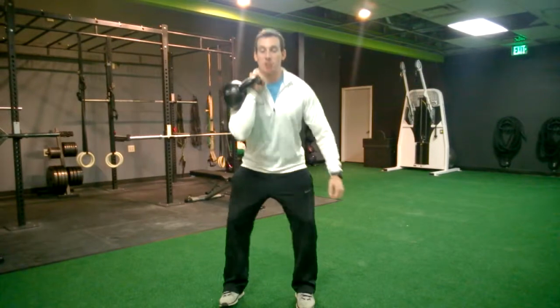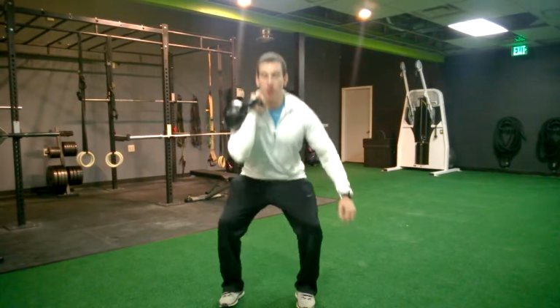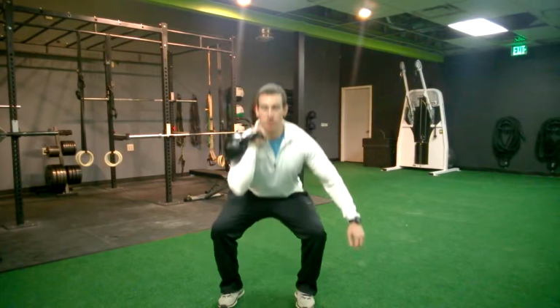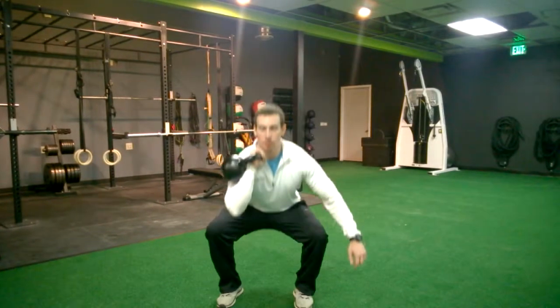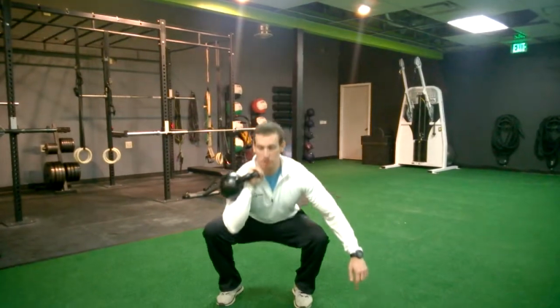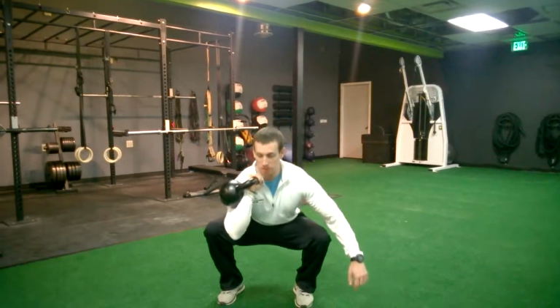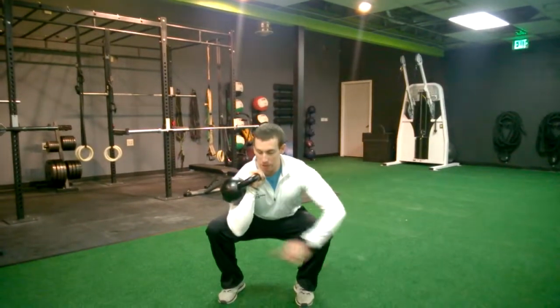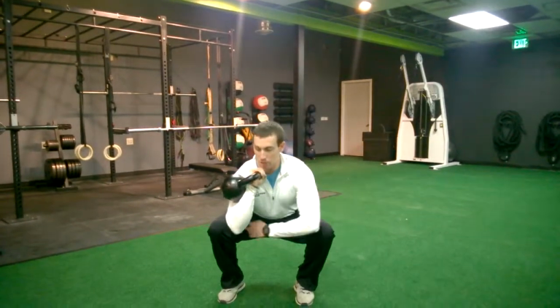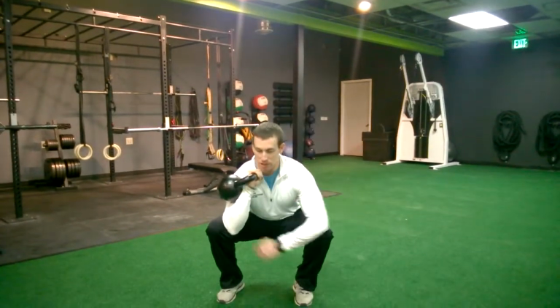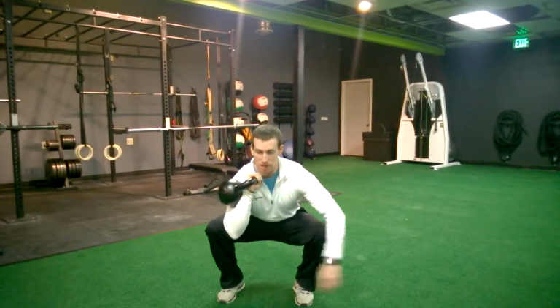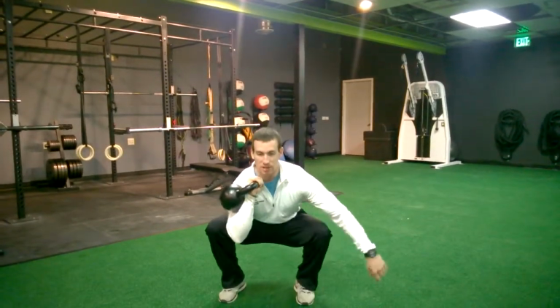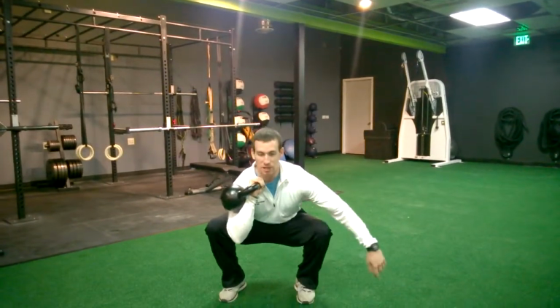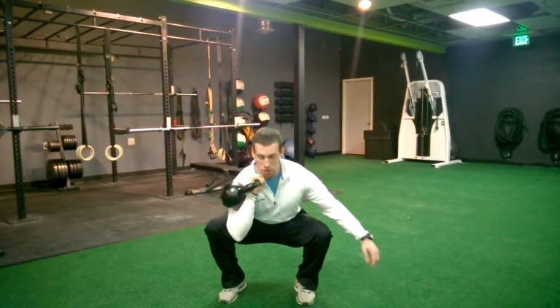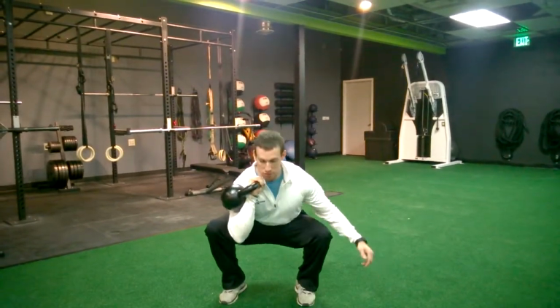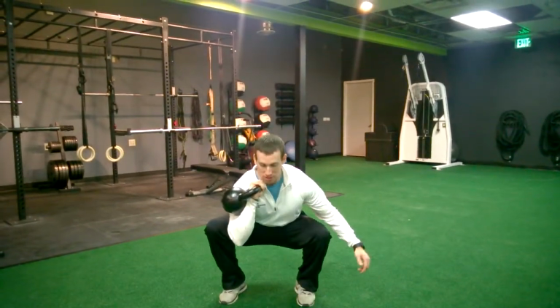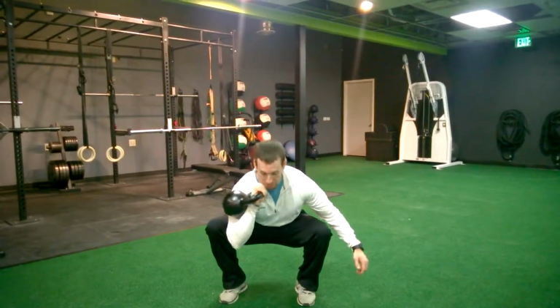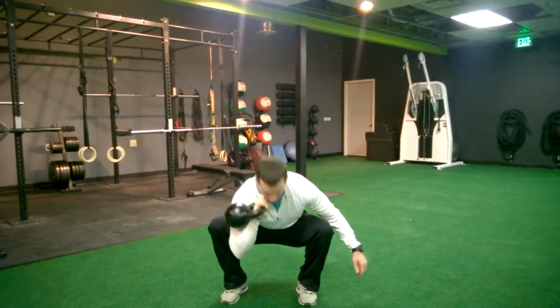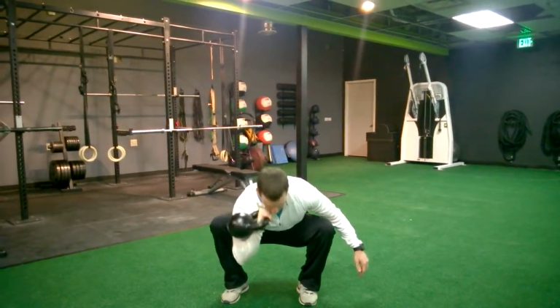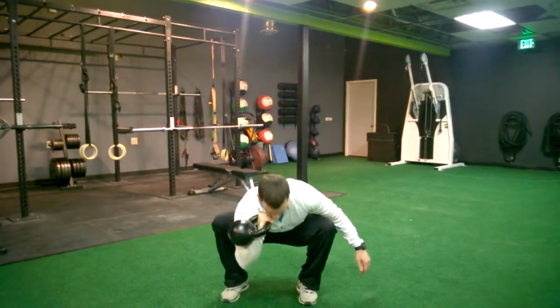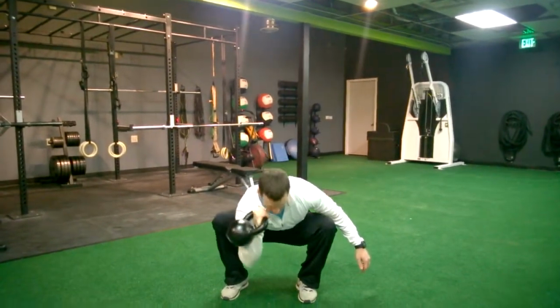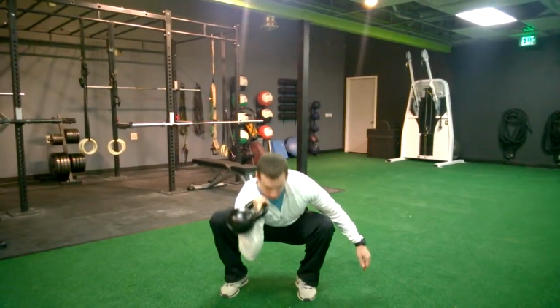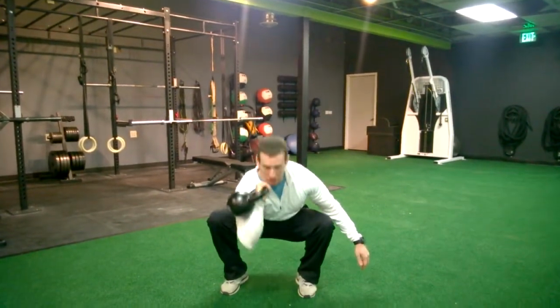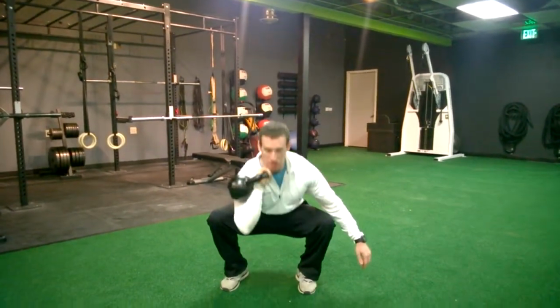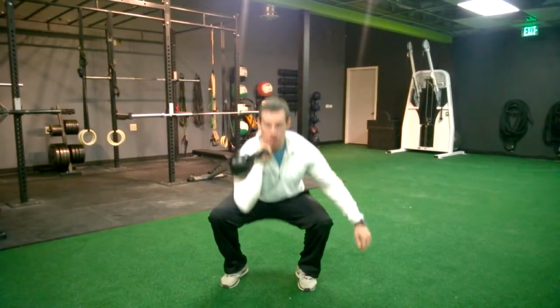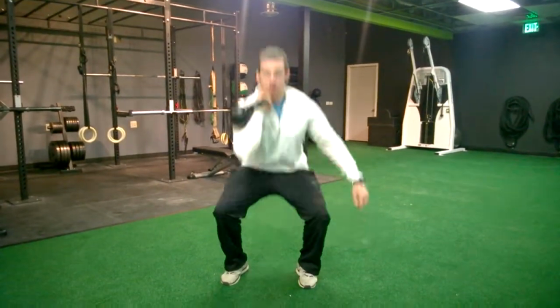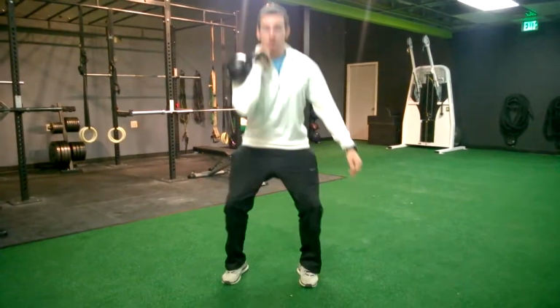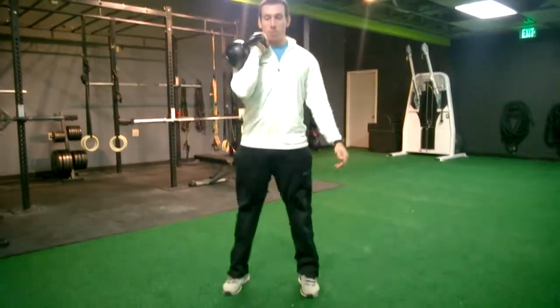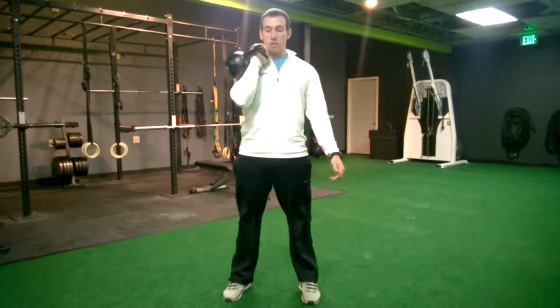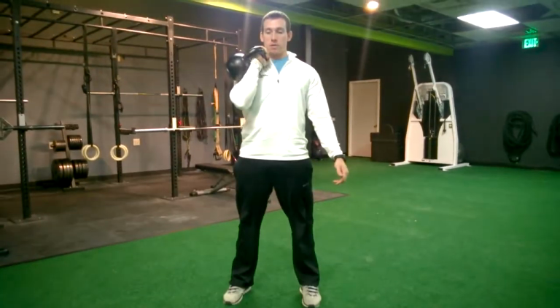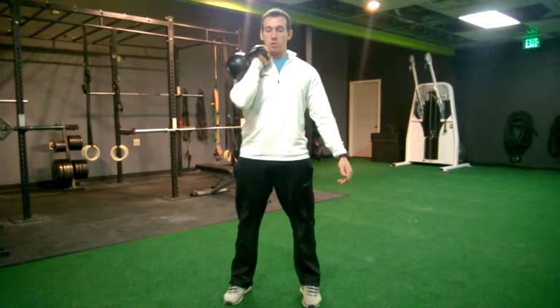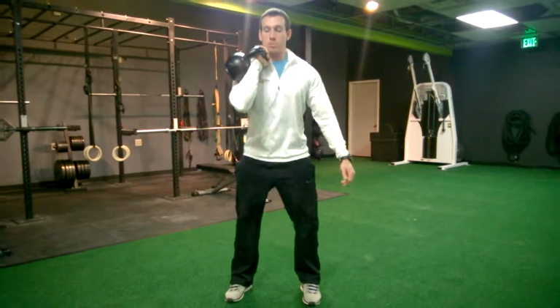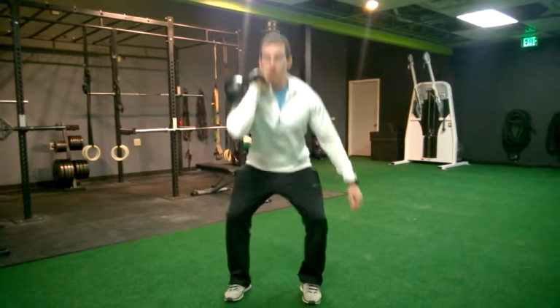Knees go out at the bottom, keep the elbow inside the knee, shoulders stay back, make sure we're not rounding. Come up, squeeze the butt.